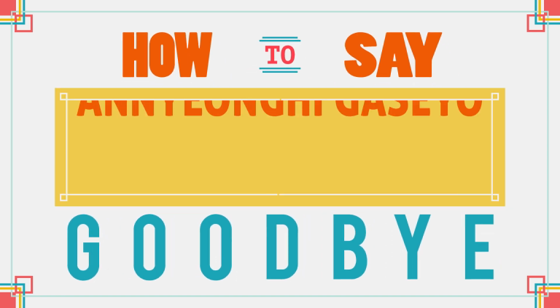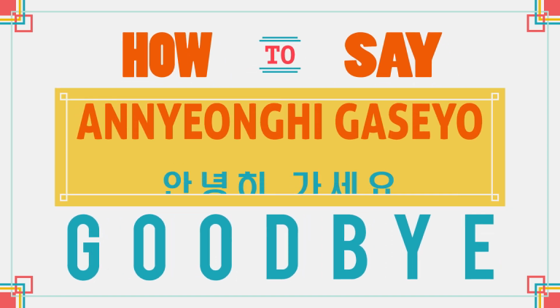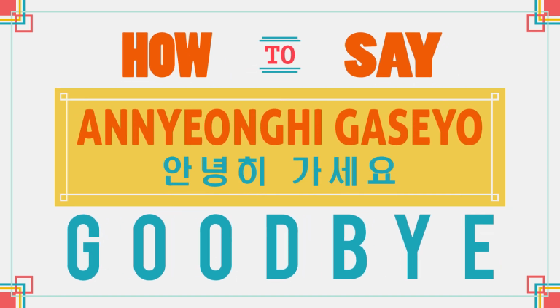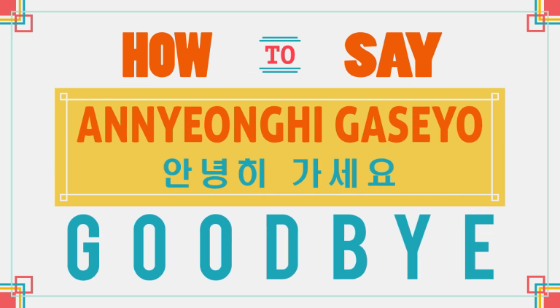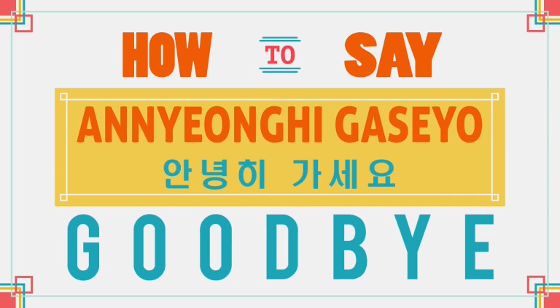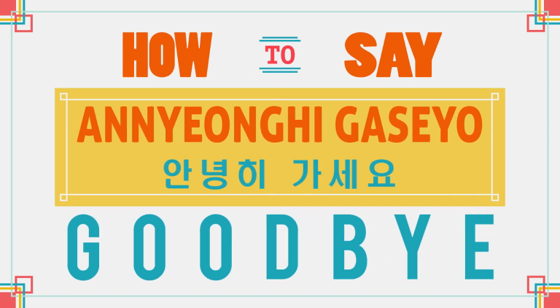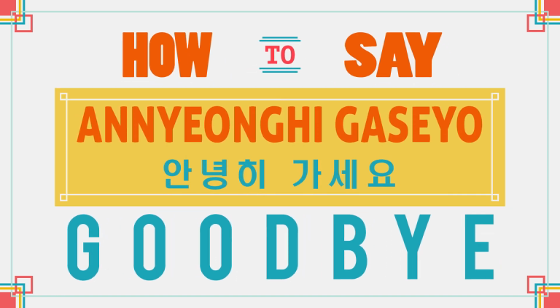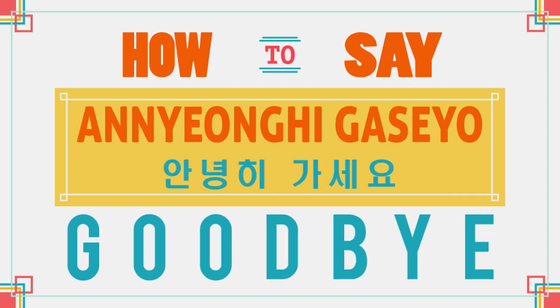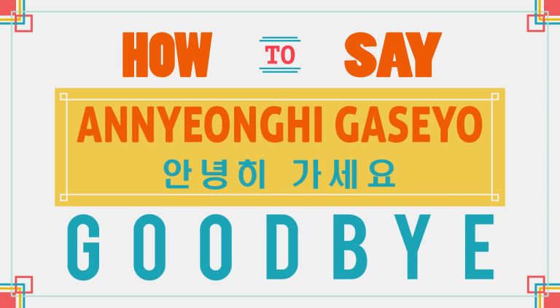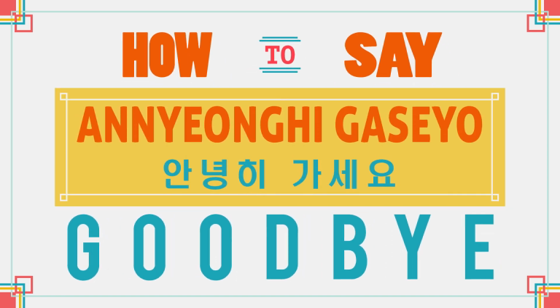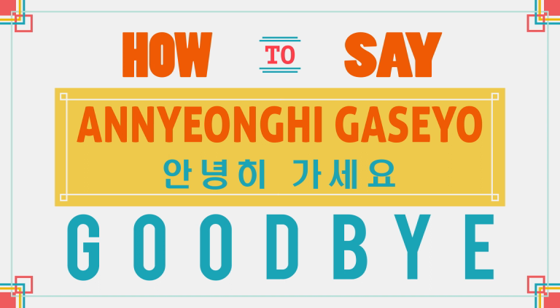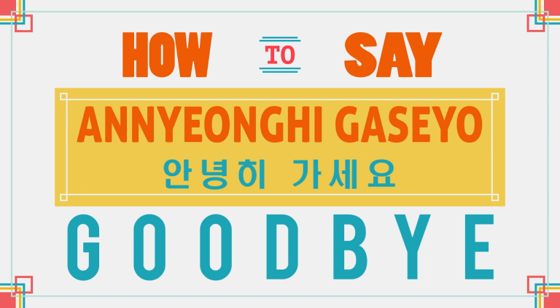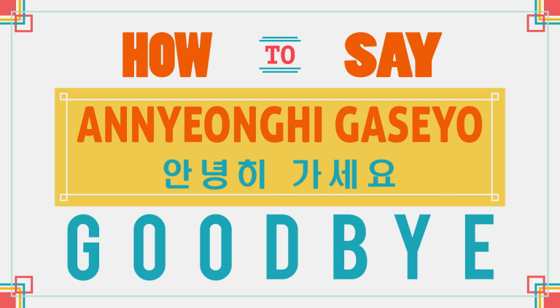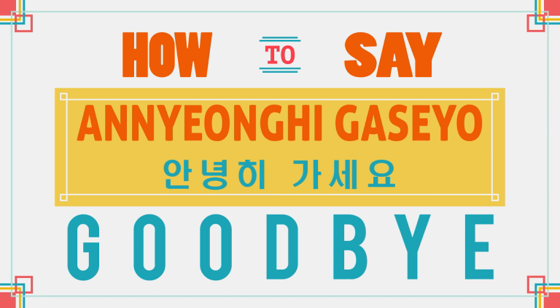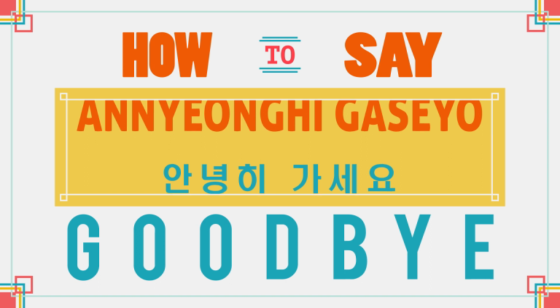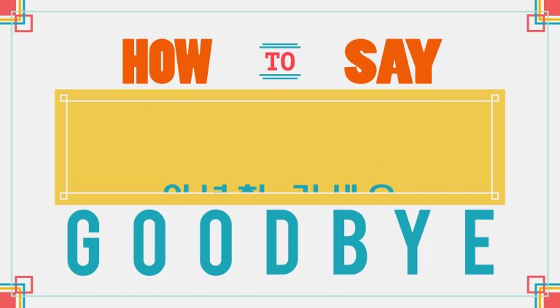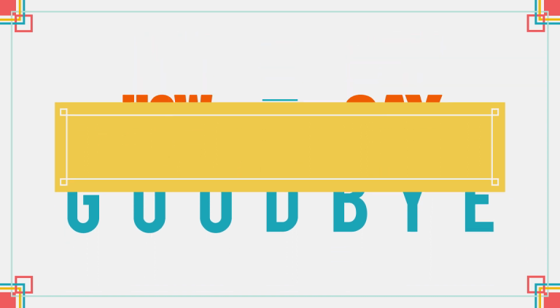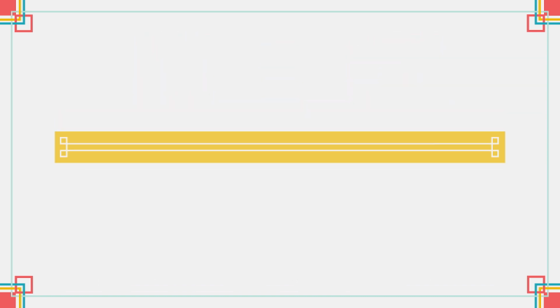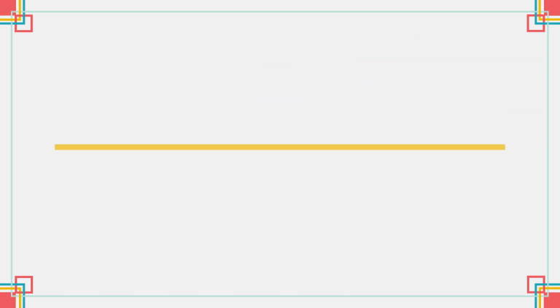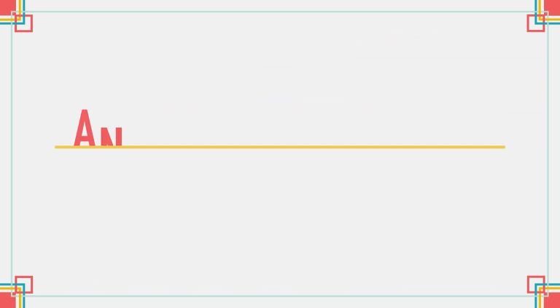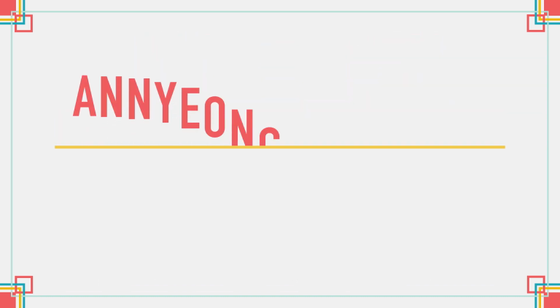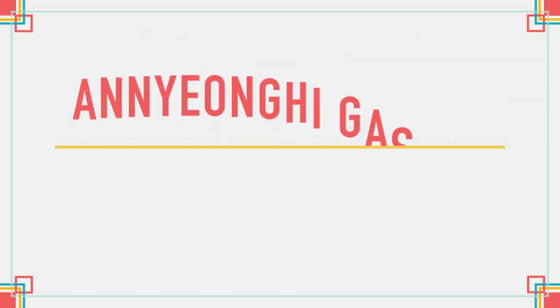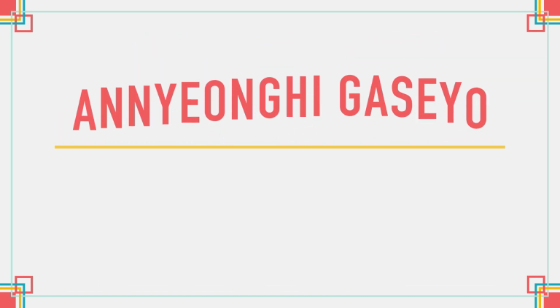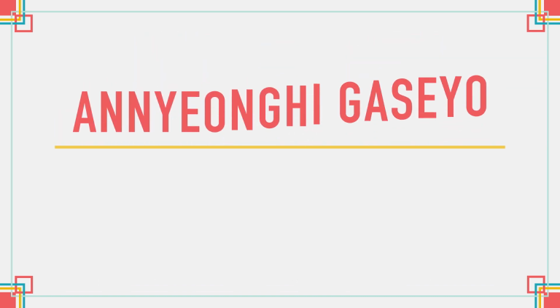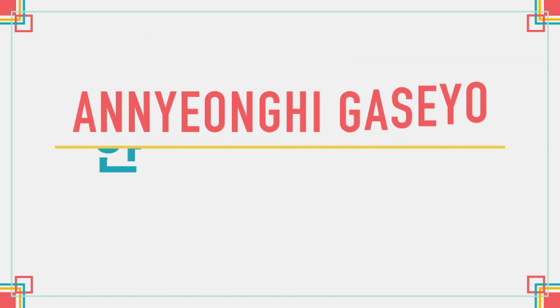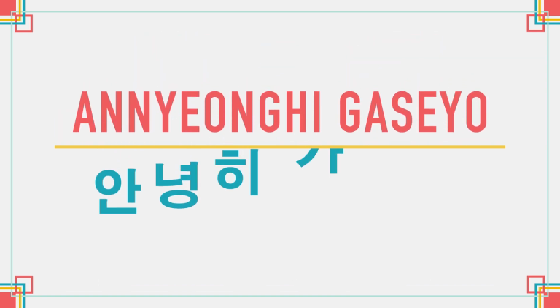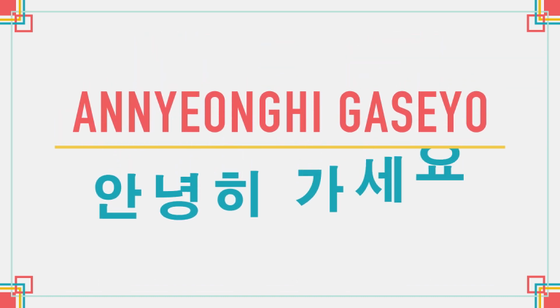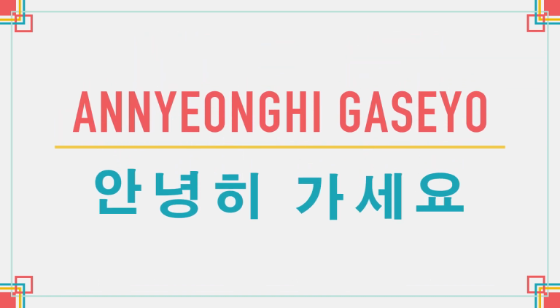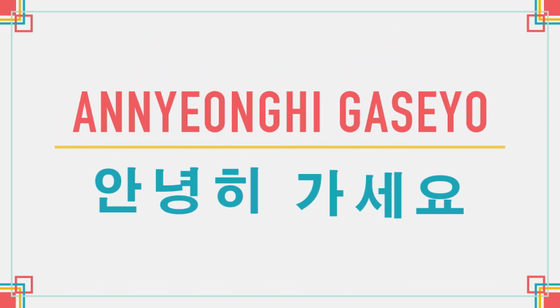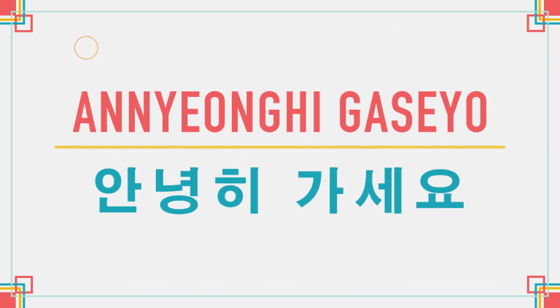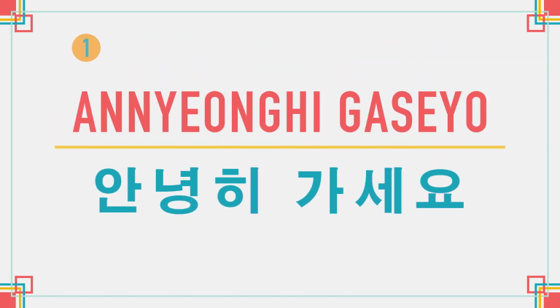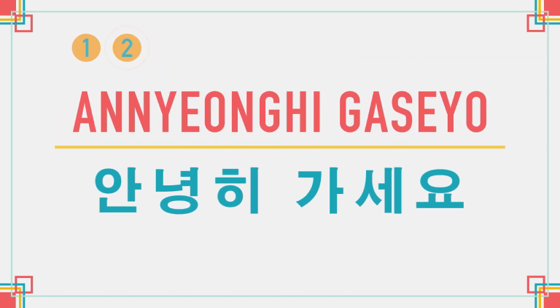안녕히 가세요. Let's first practice the pronunciation of 안녕히 가세요. I'll say it three times.